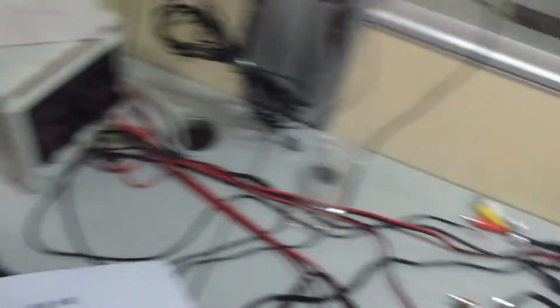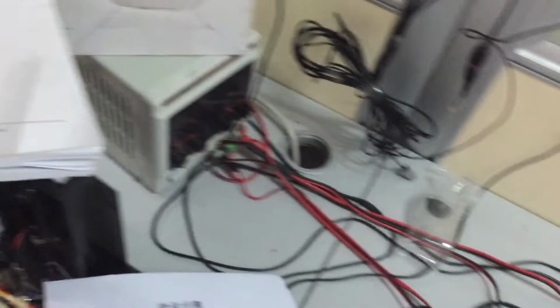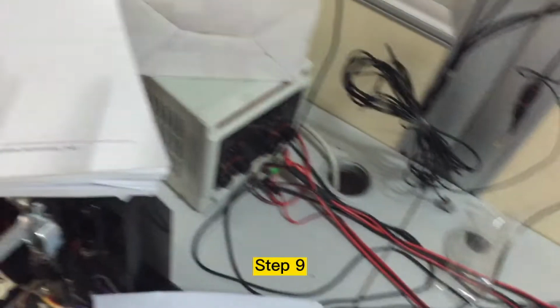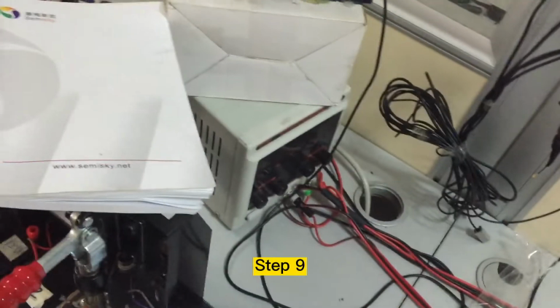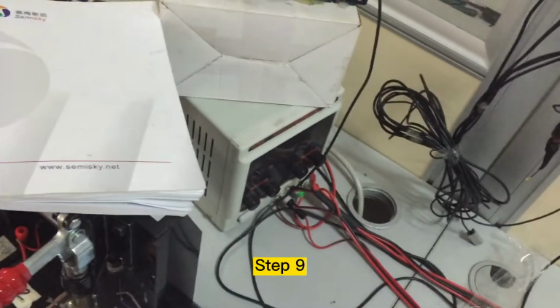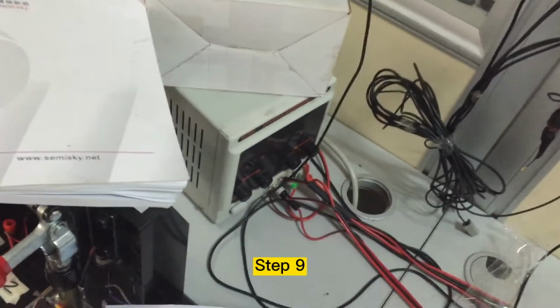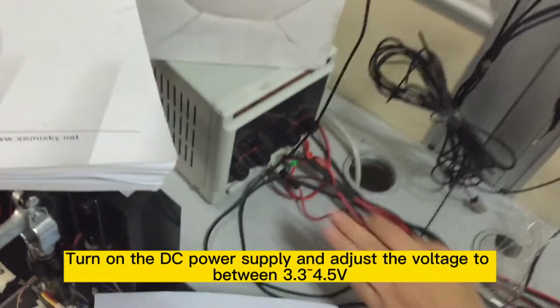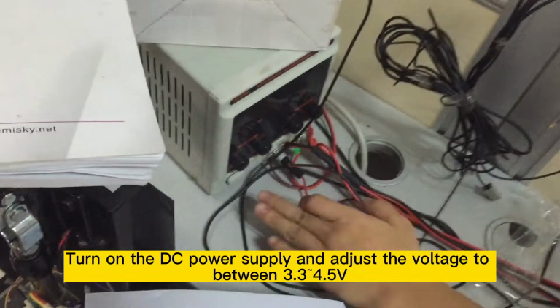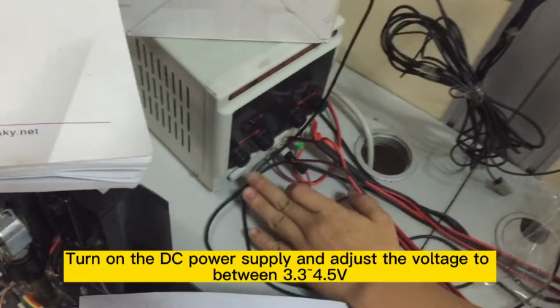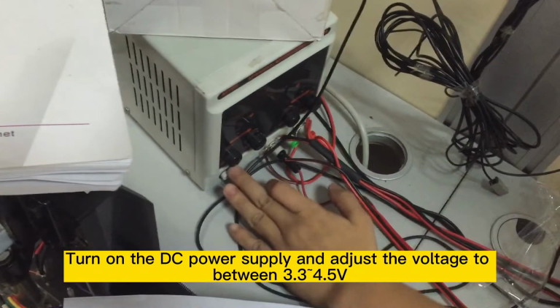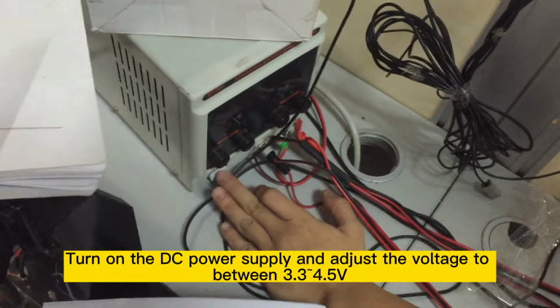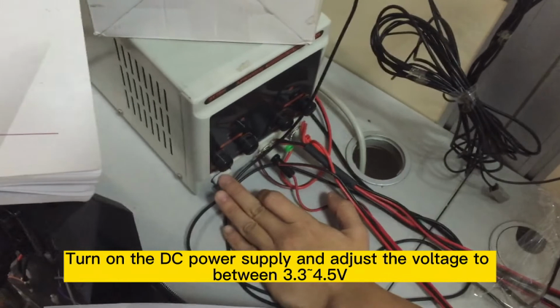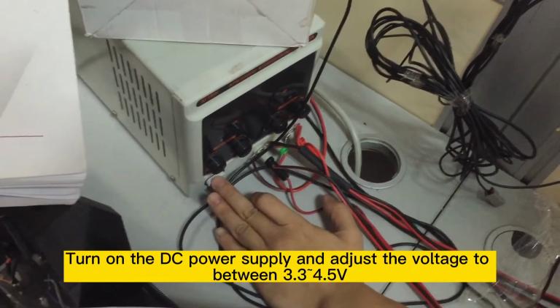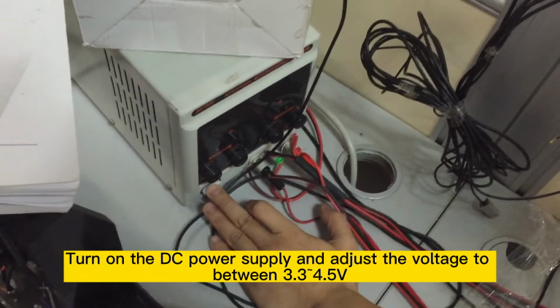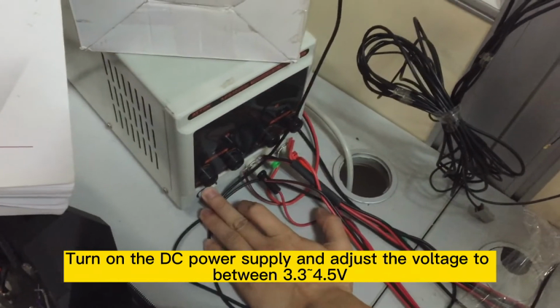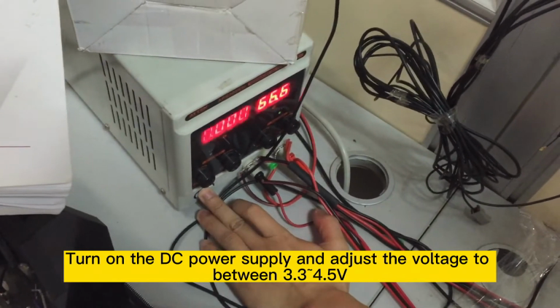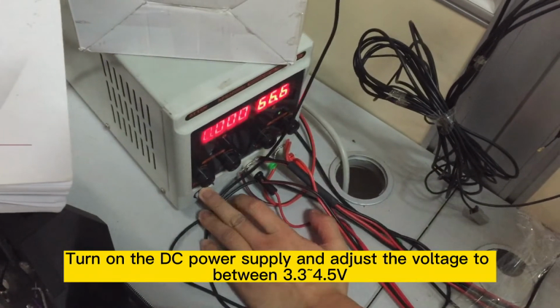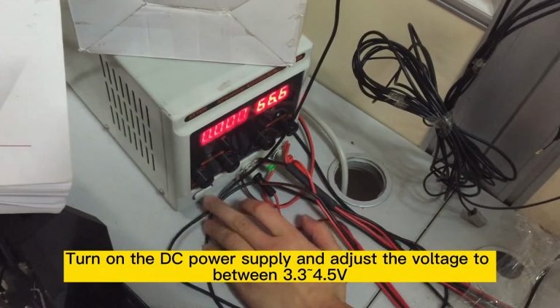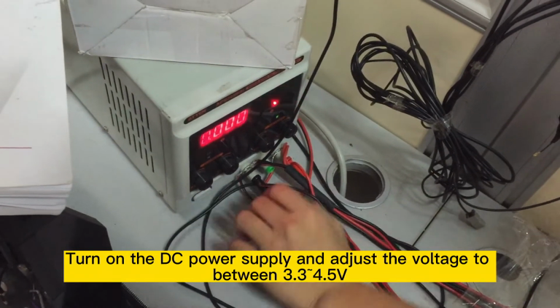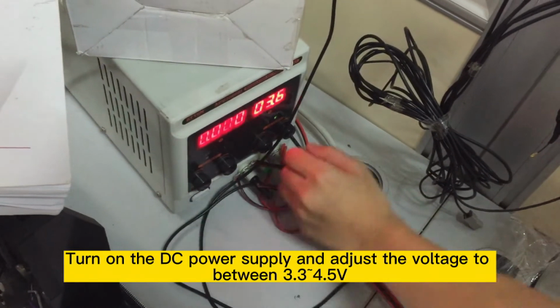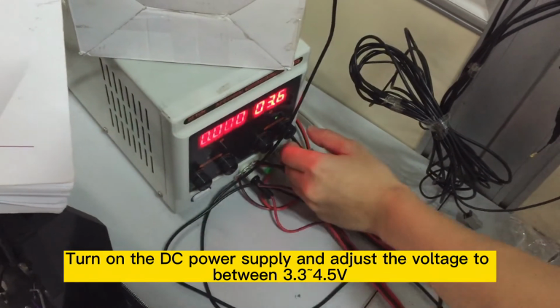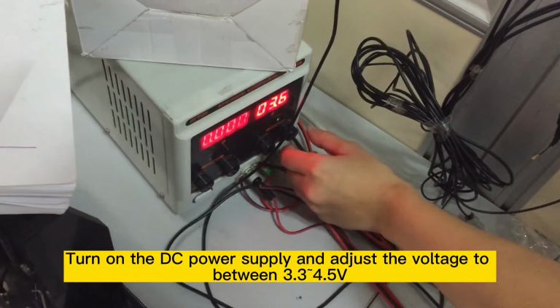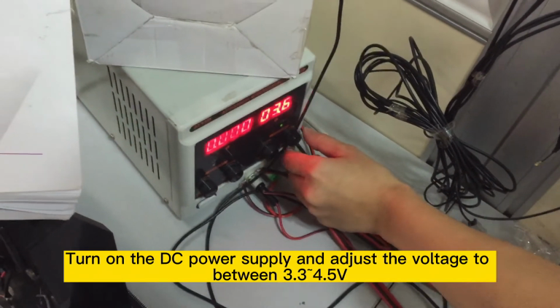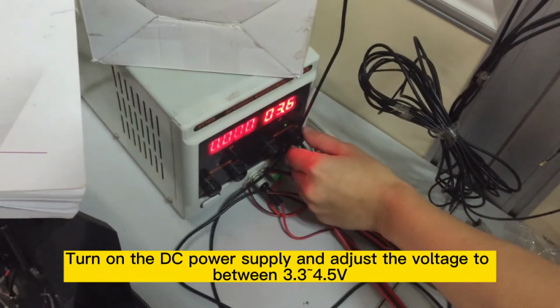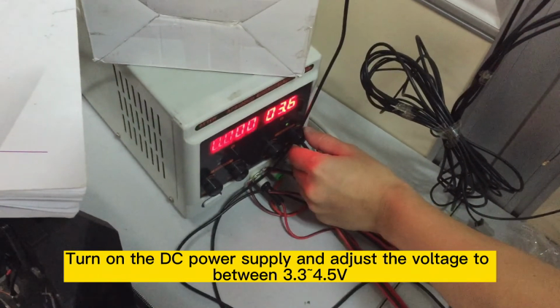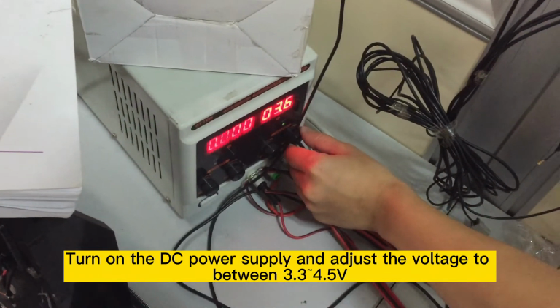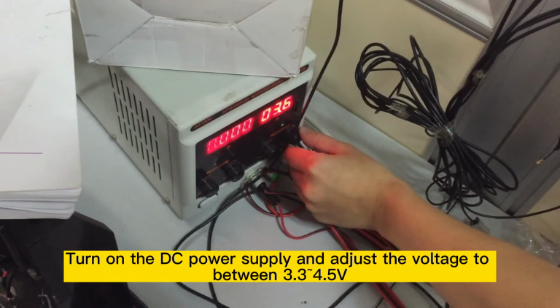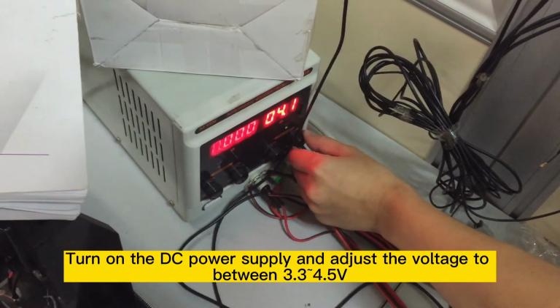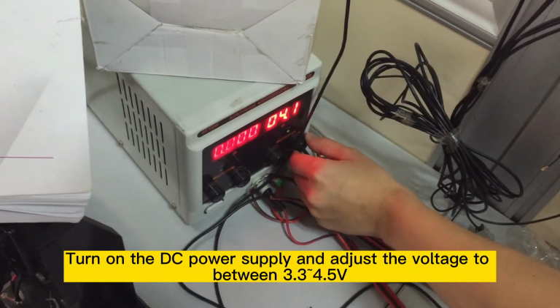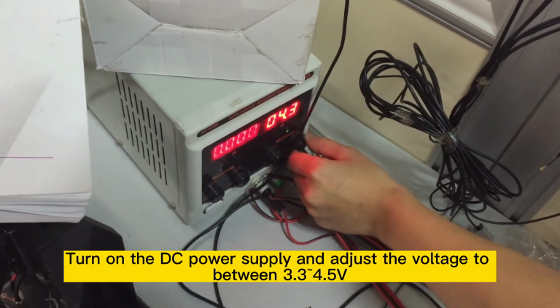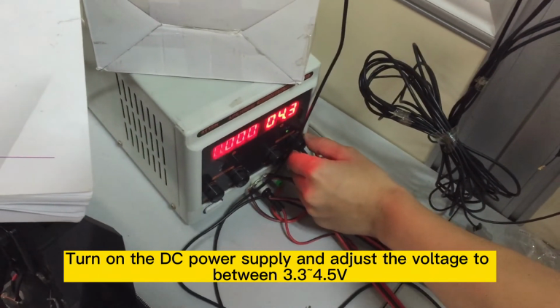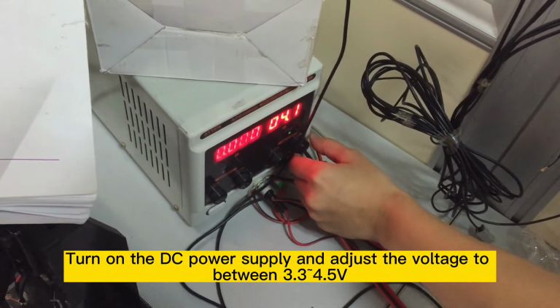Step 9: Turn on the DC power supply and adjust the voltage to between 3.3V and 4.5V.